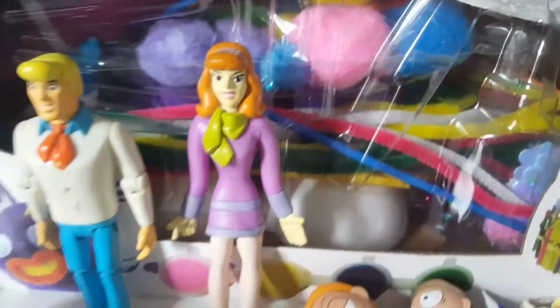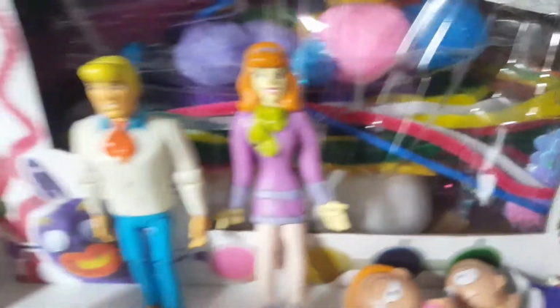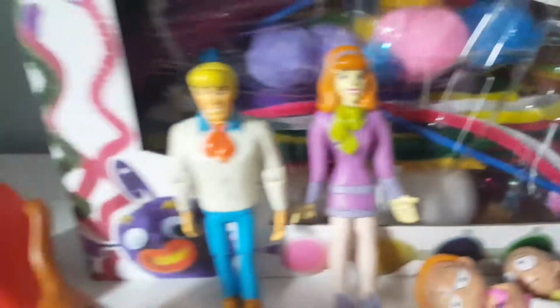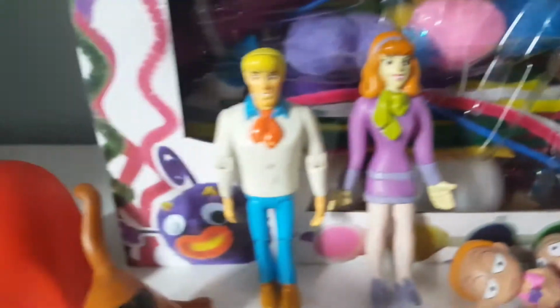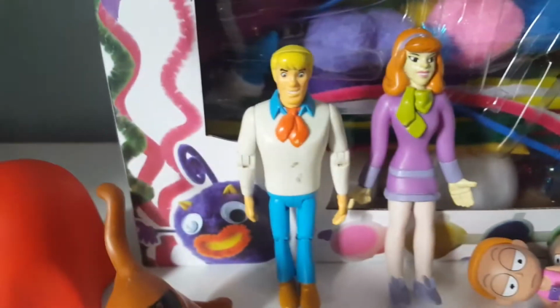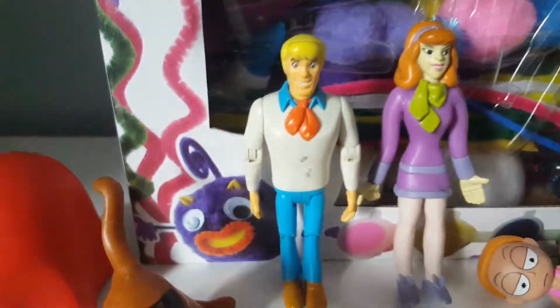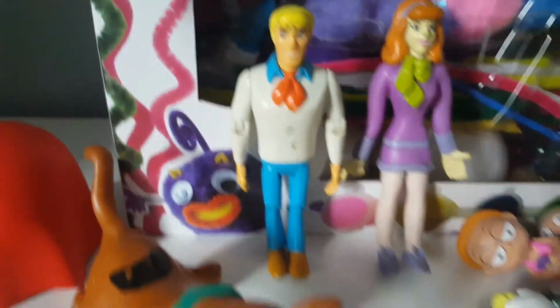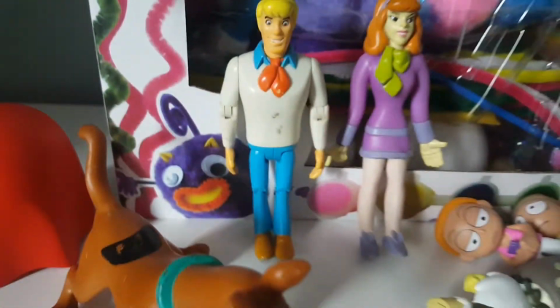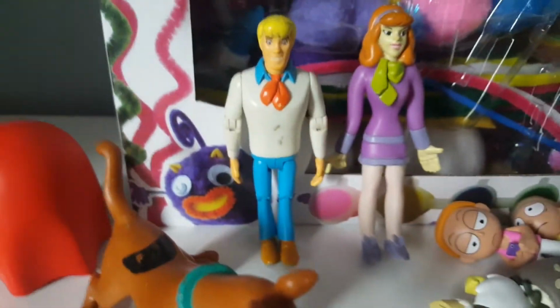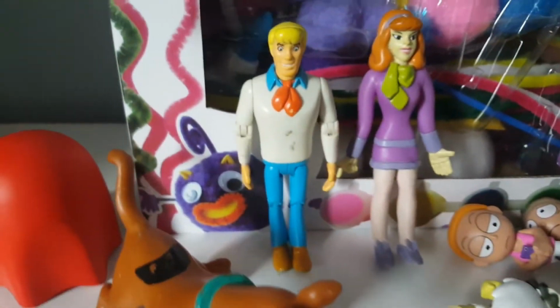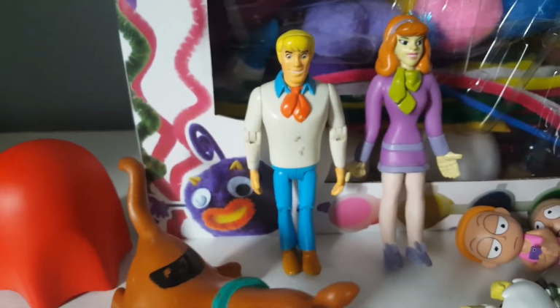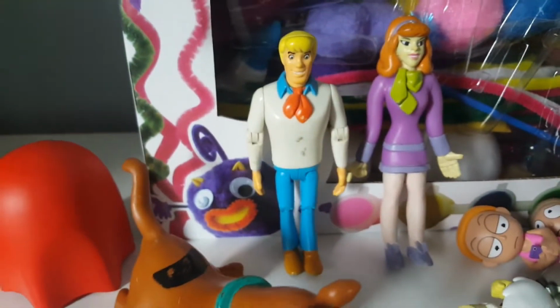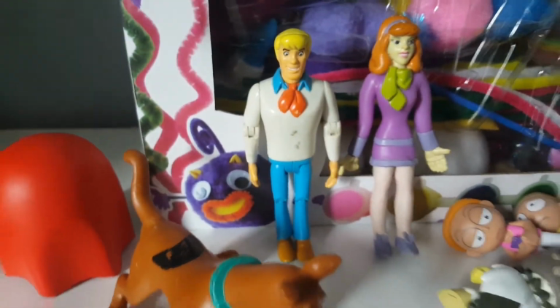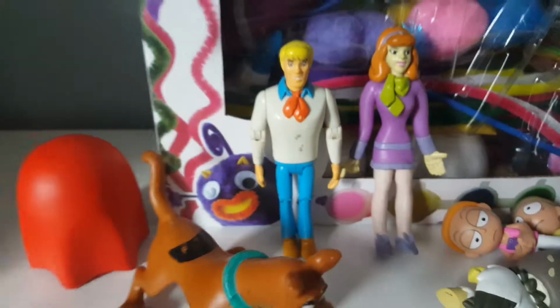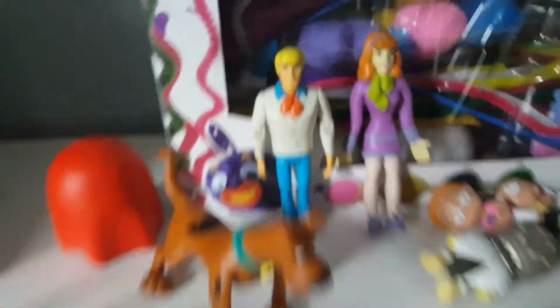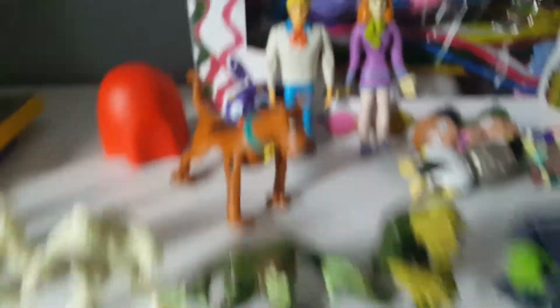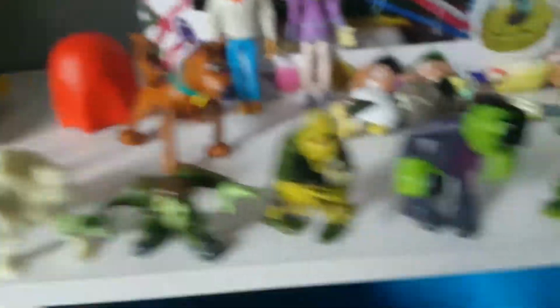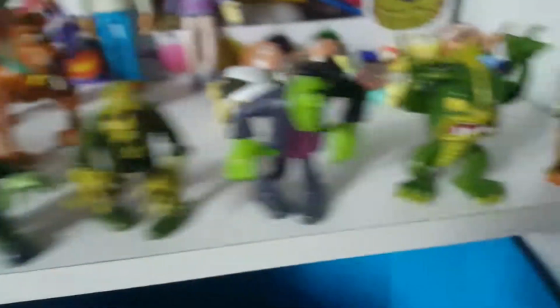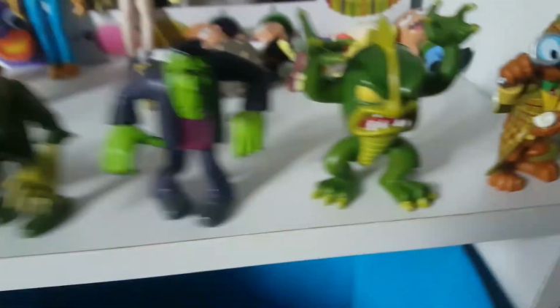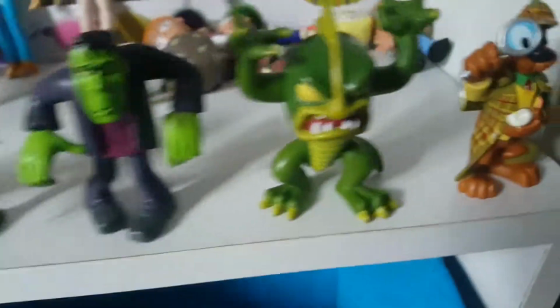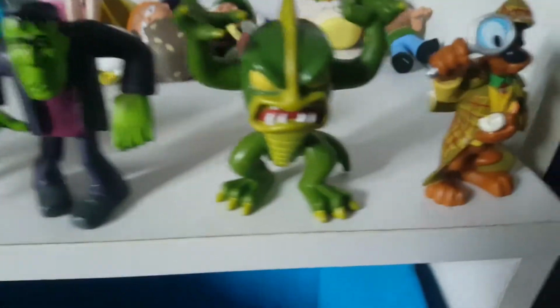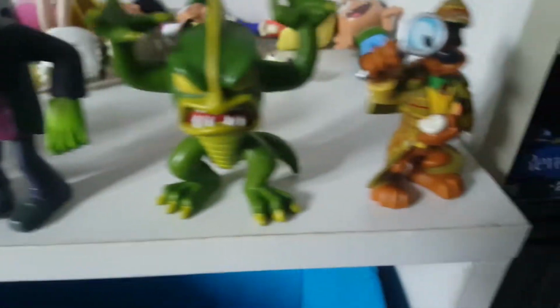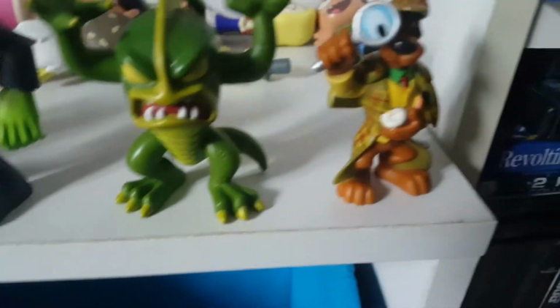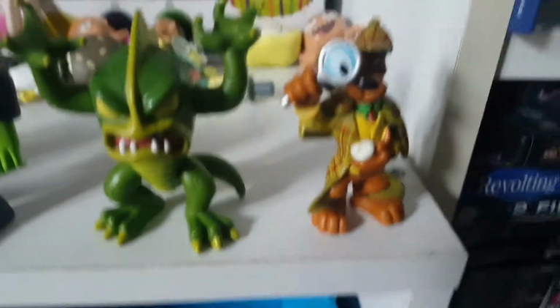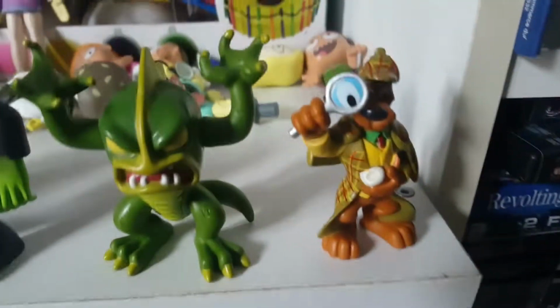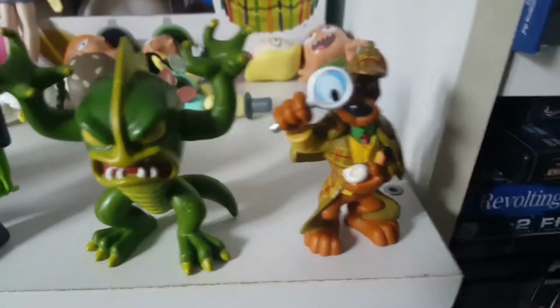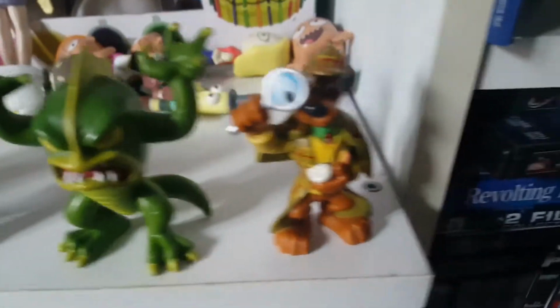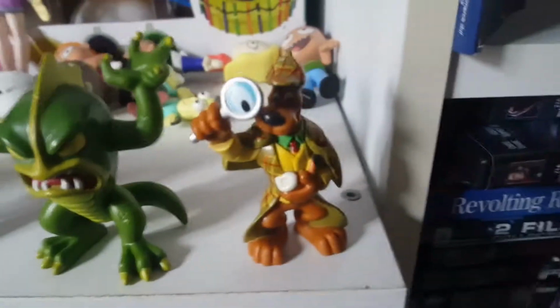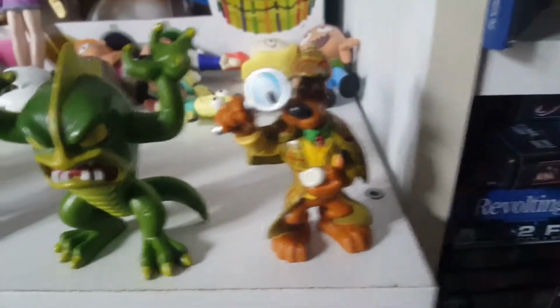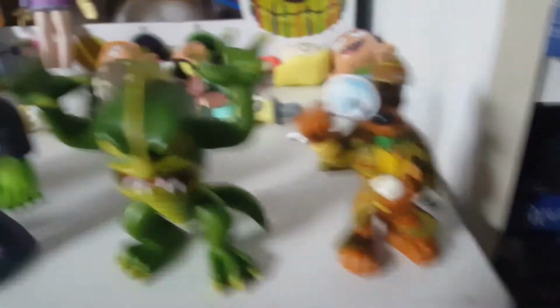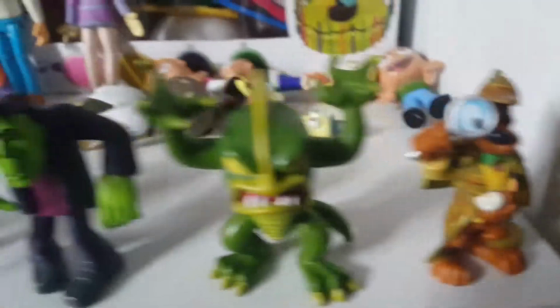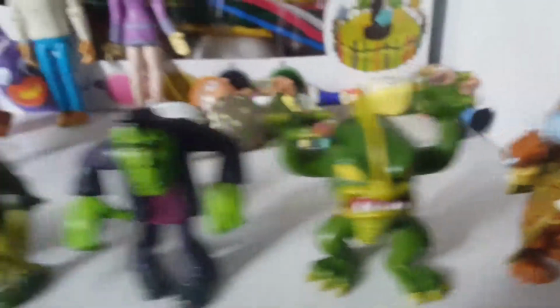Bendy Daphne and a figure of Fred. So I hope you enjoyed today's YouTube video, I'll see you in the next one, have a nice day, goodbye.